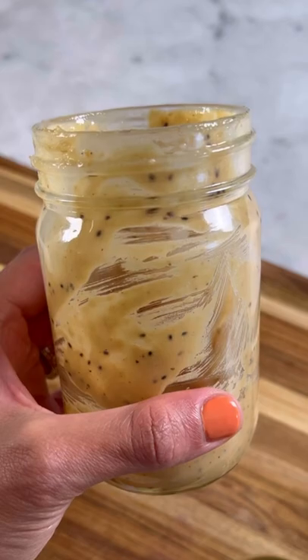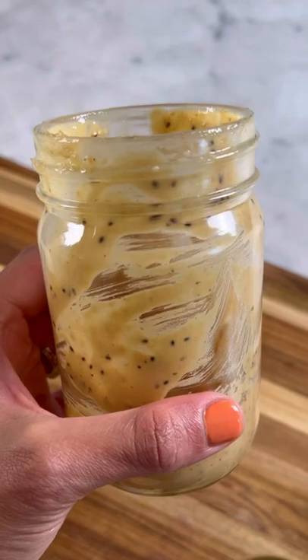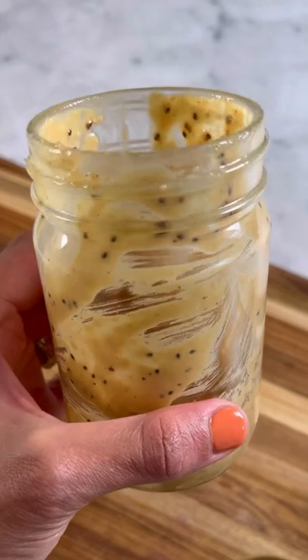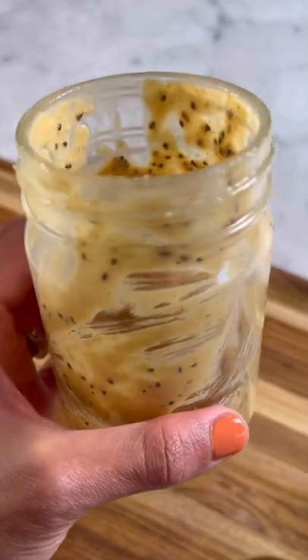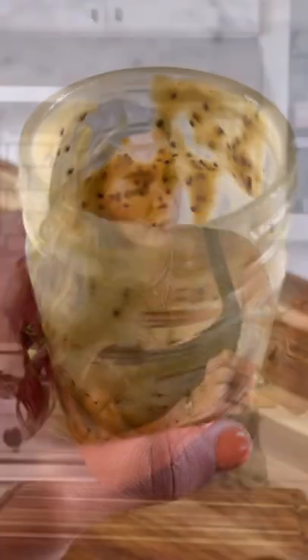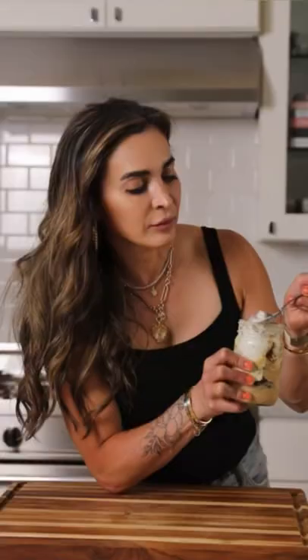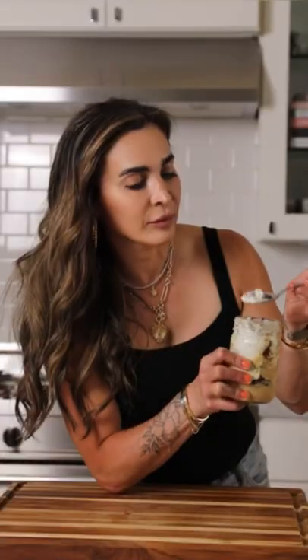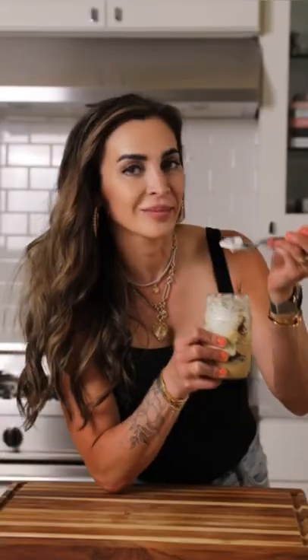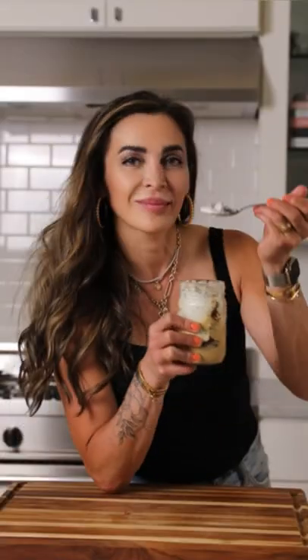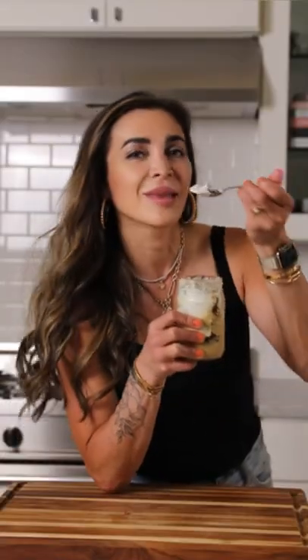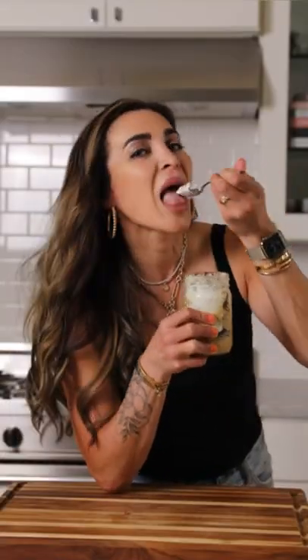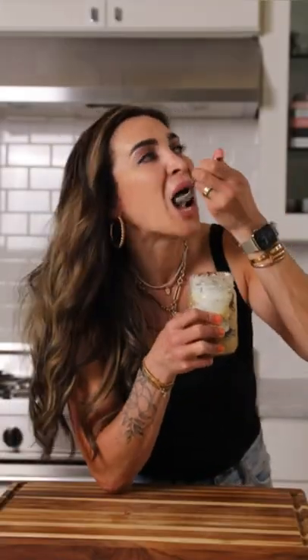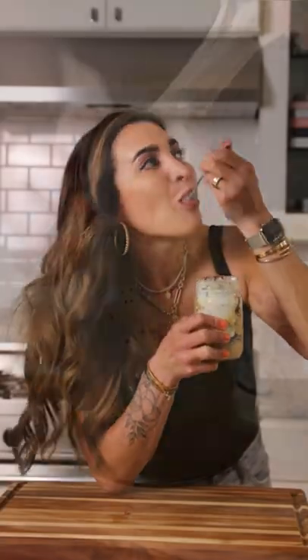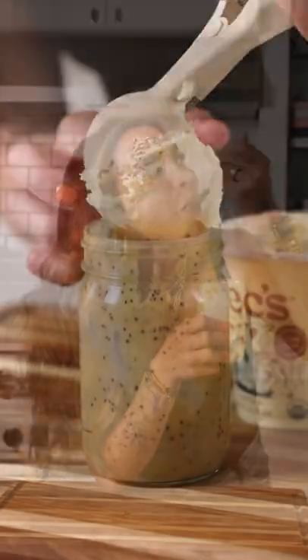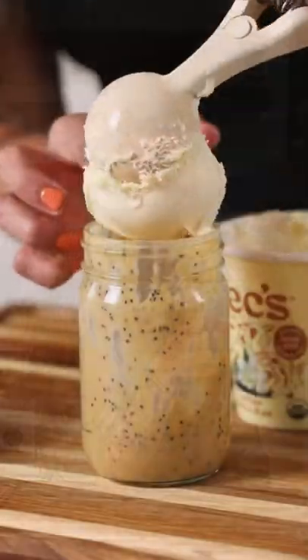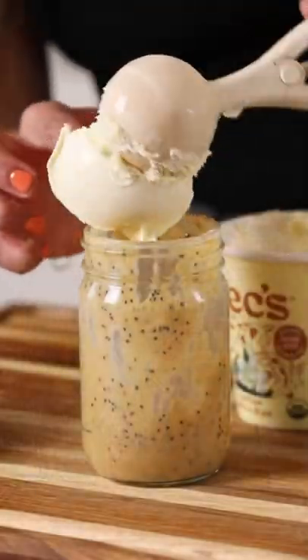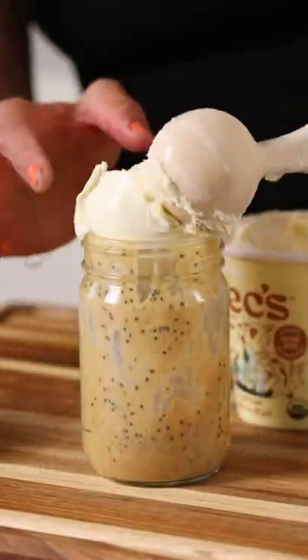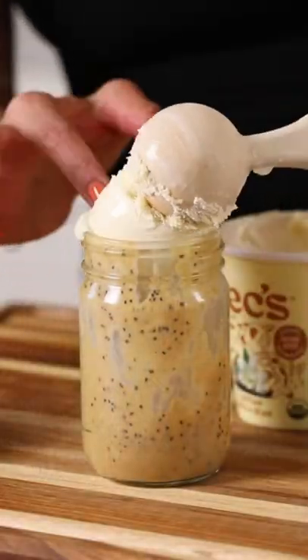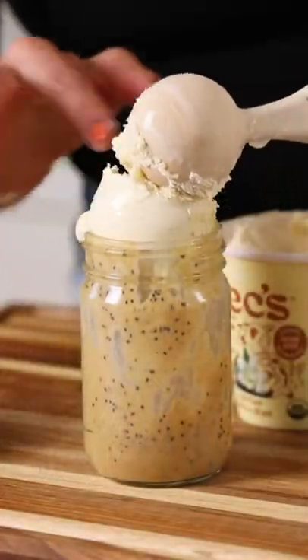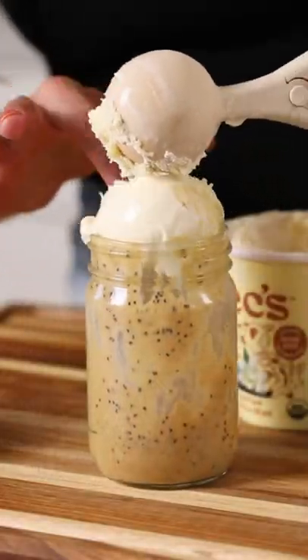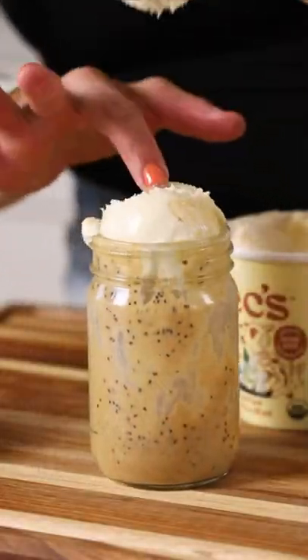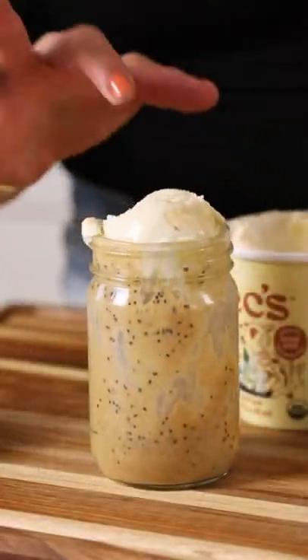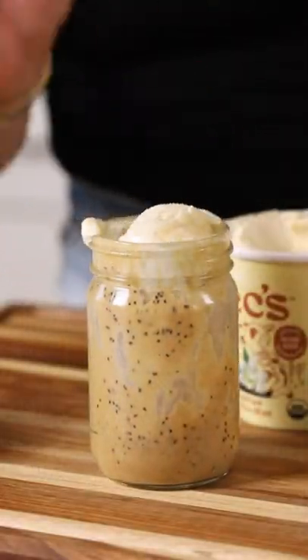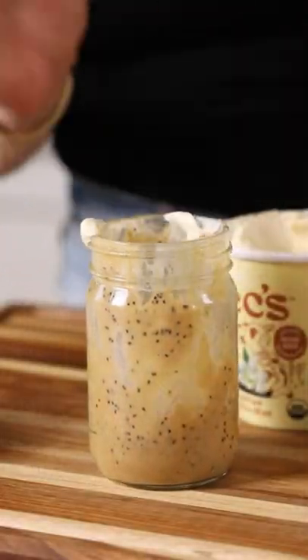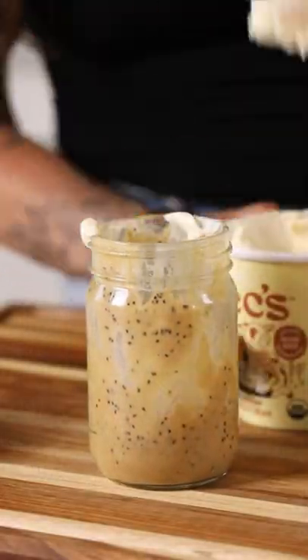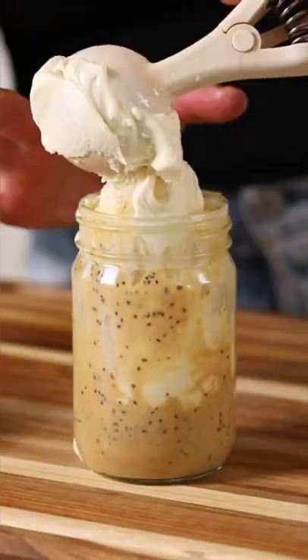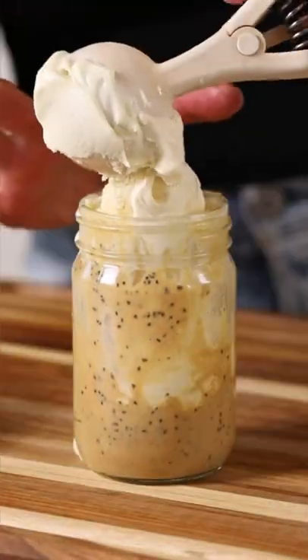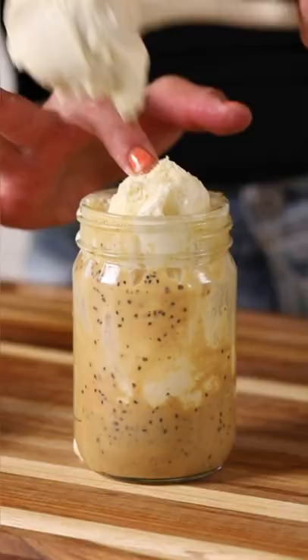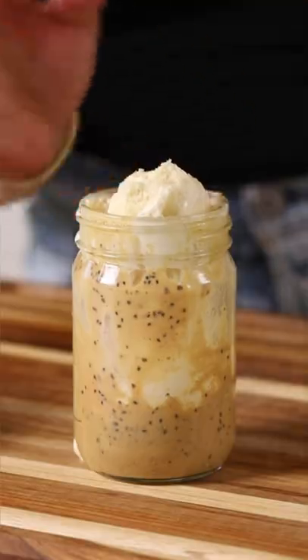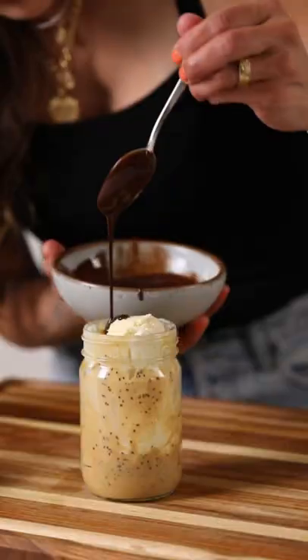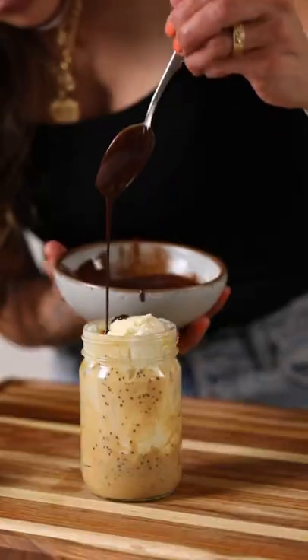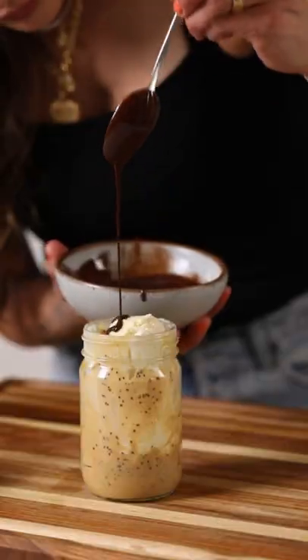Don't throw away your empty jars of nut butter. There's just enough left in there to make an ice cream sundae with all of your favorite toppings.